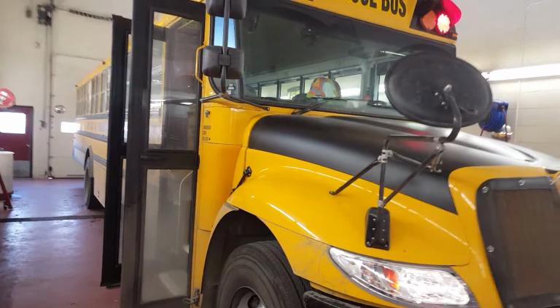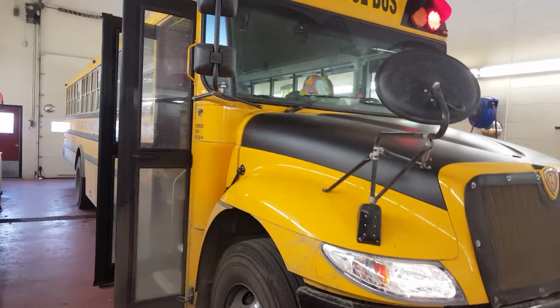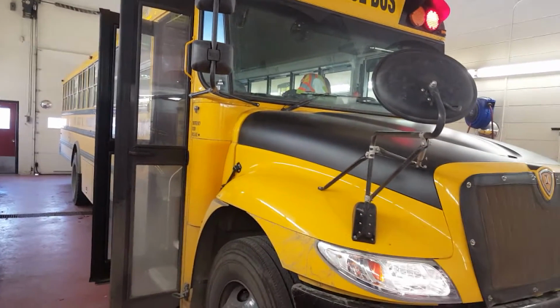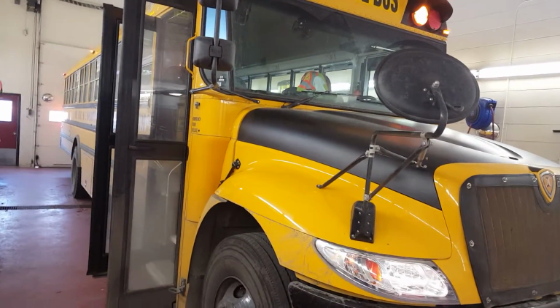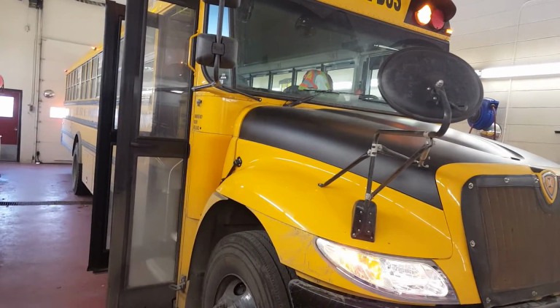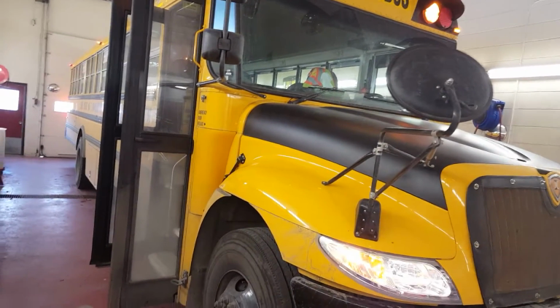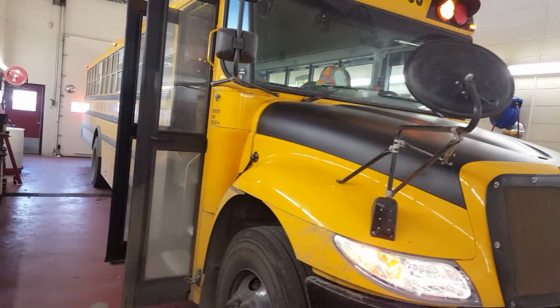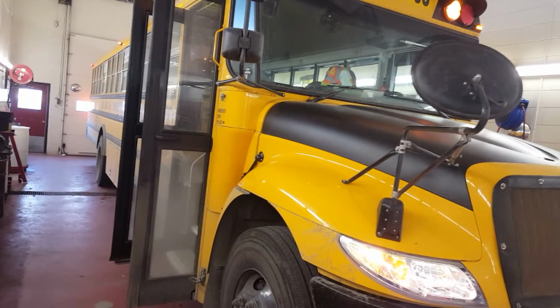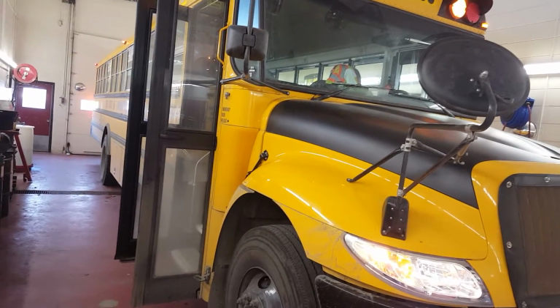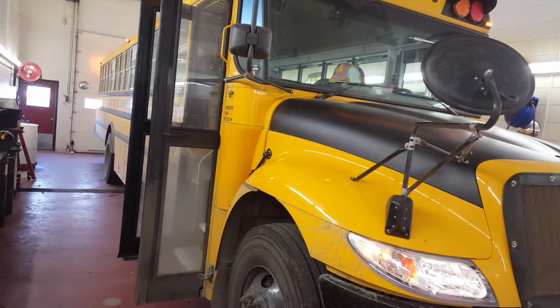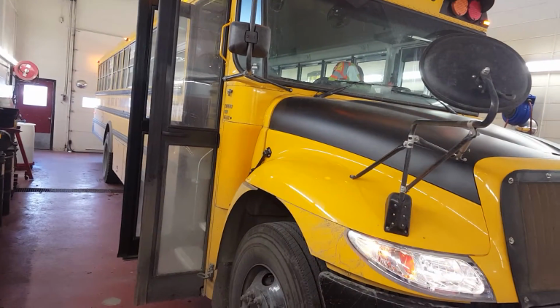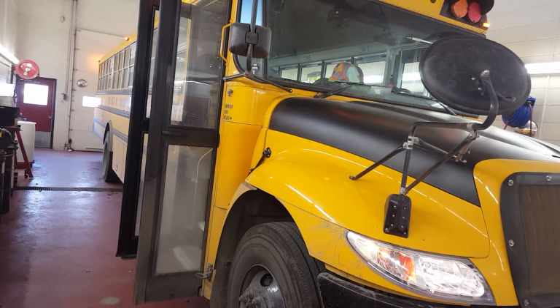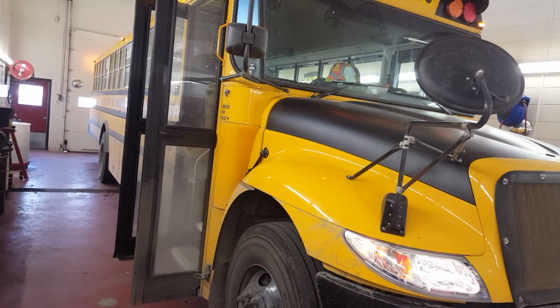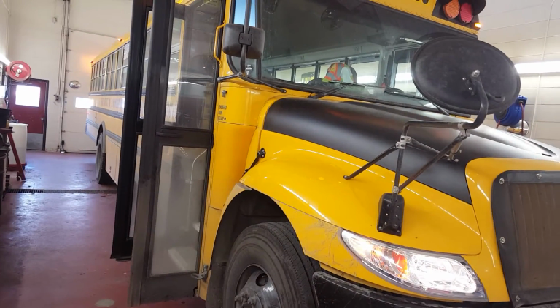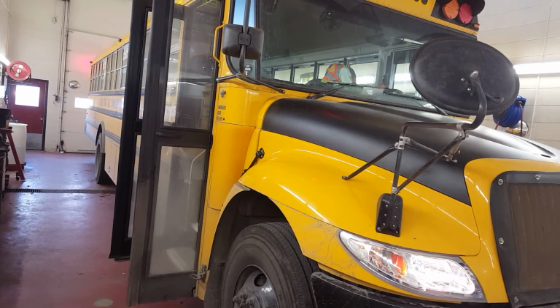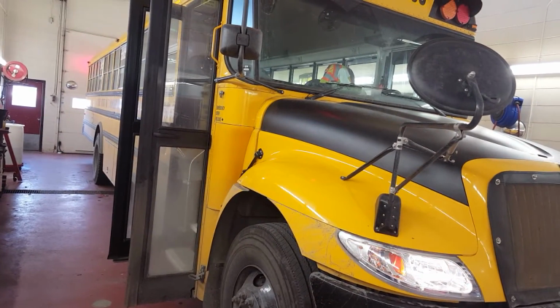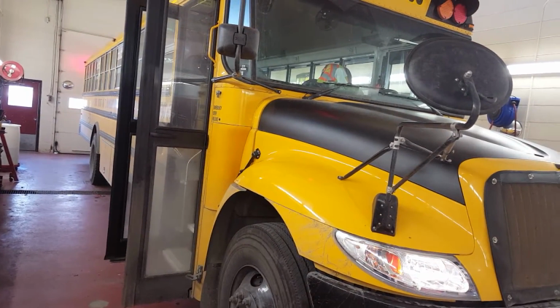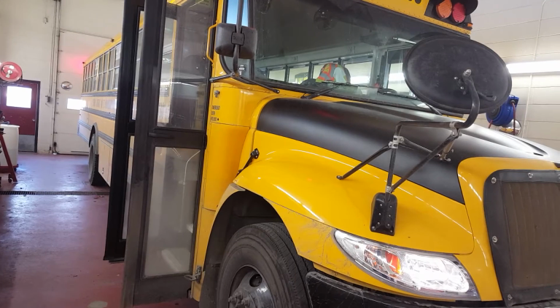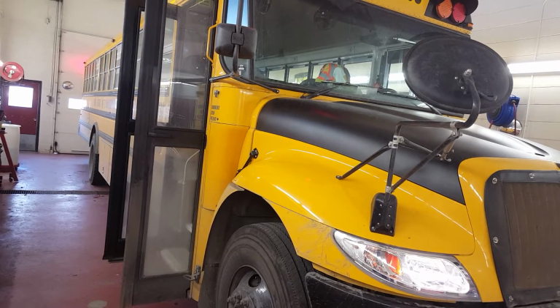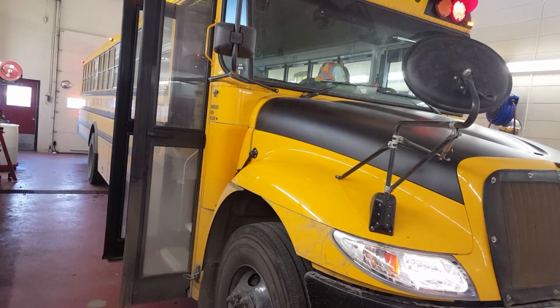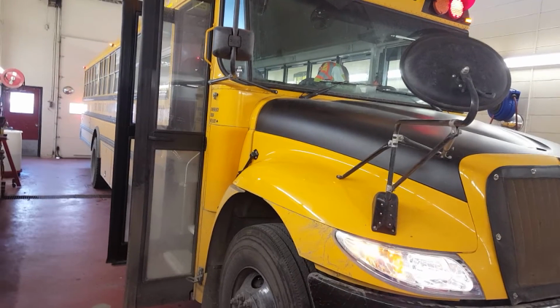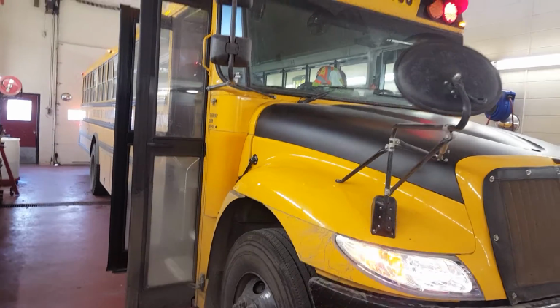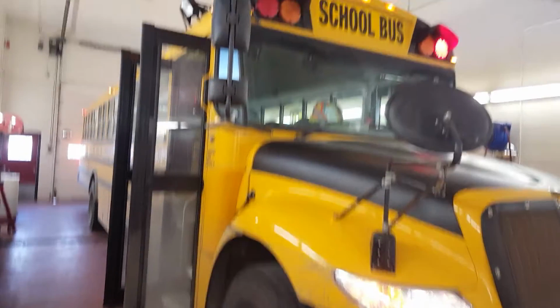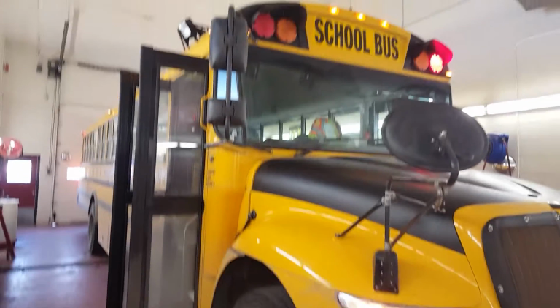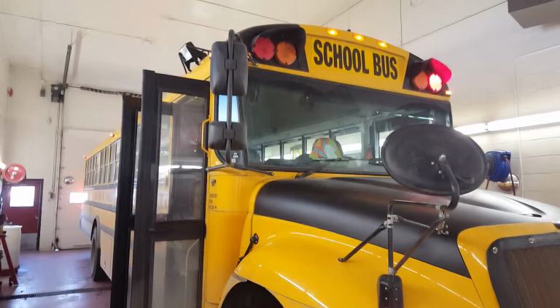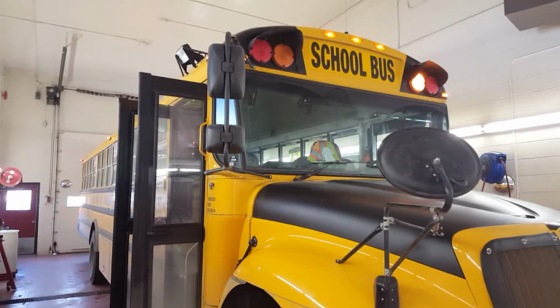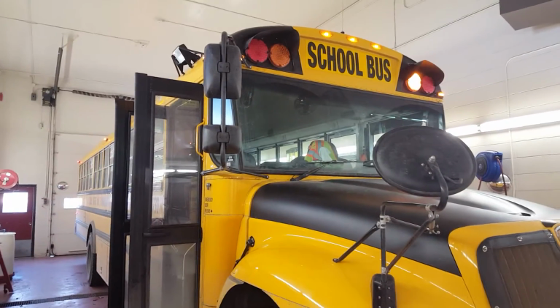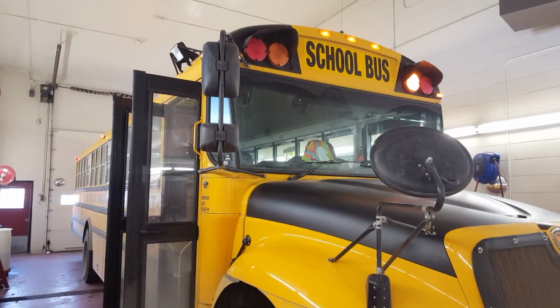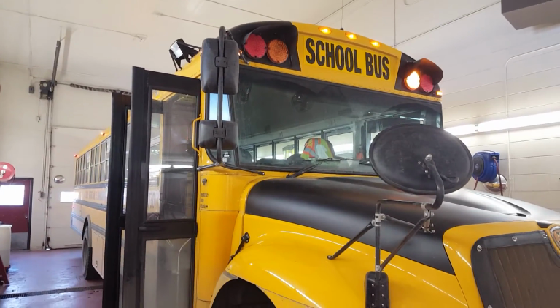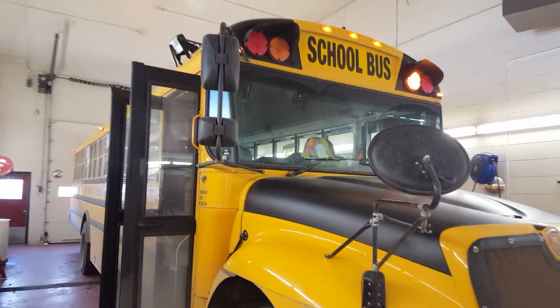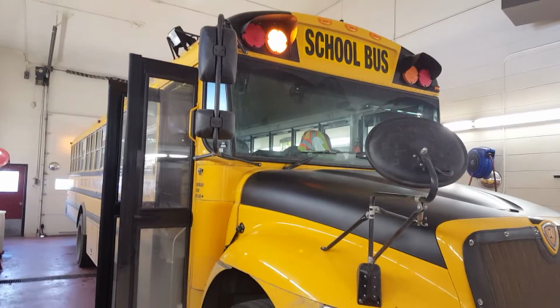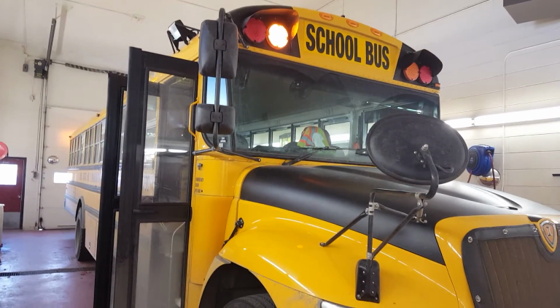But it's a great system. It's programmed in all the new buses. I think it's a great idea.